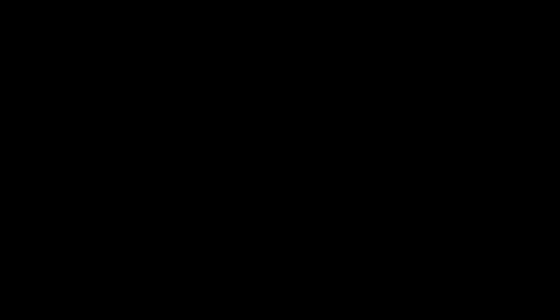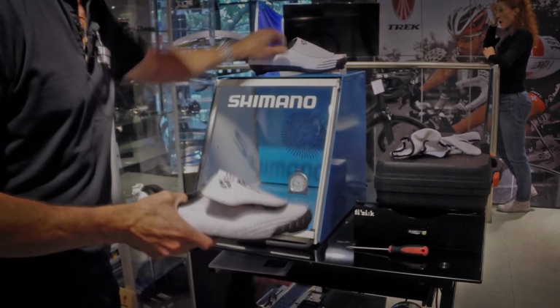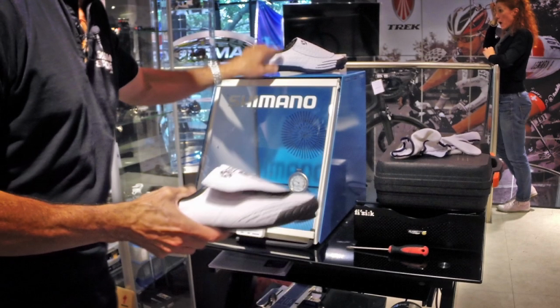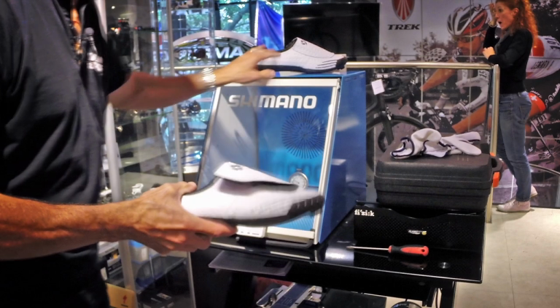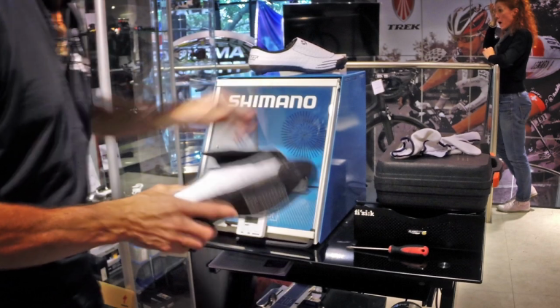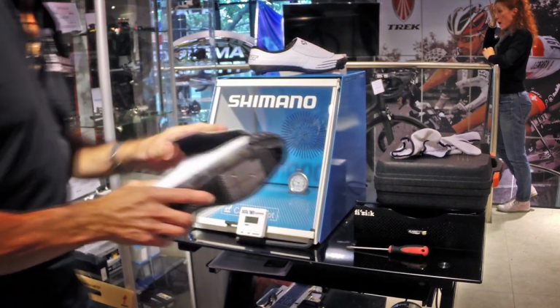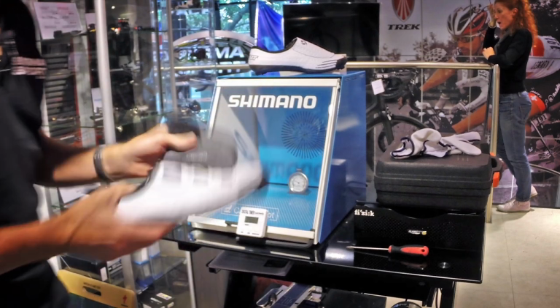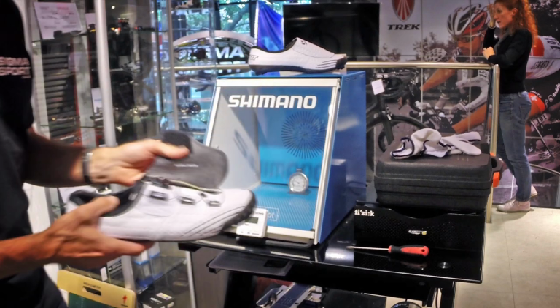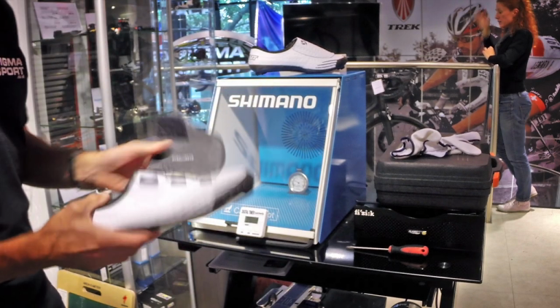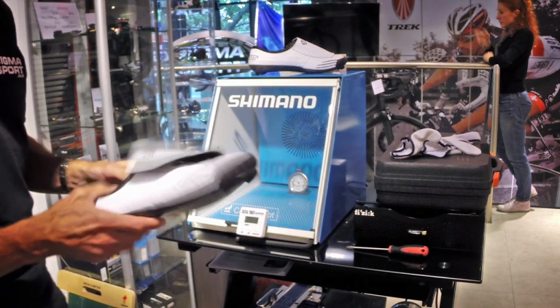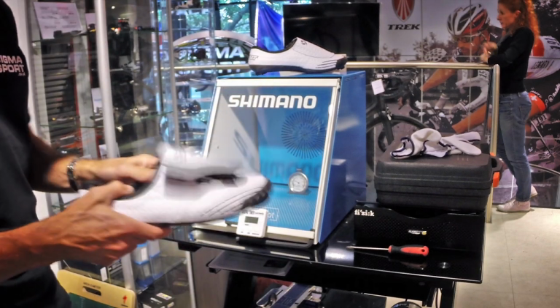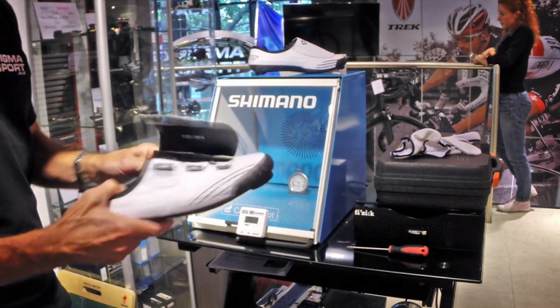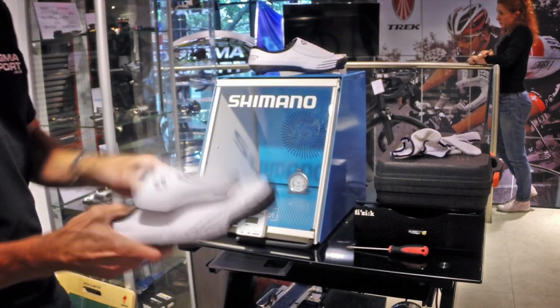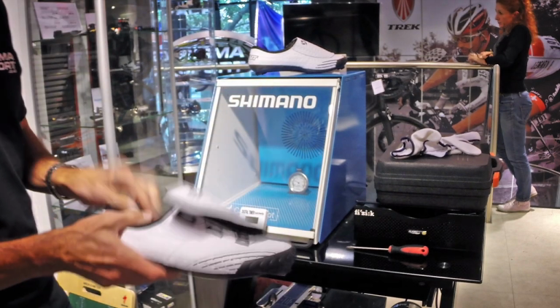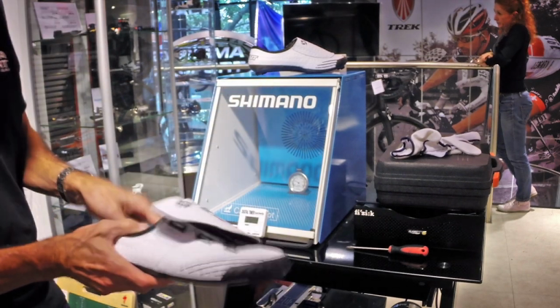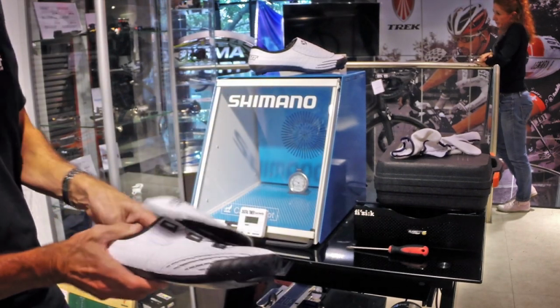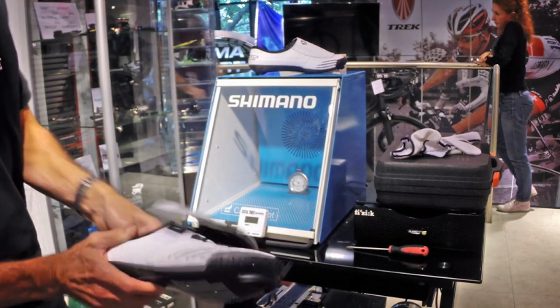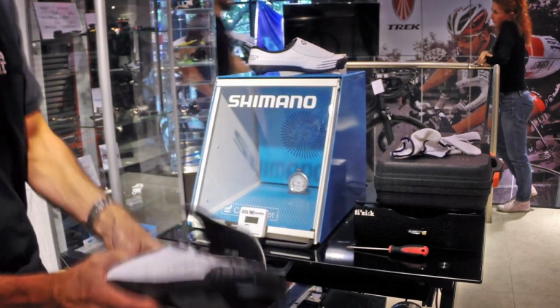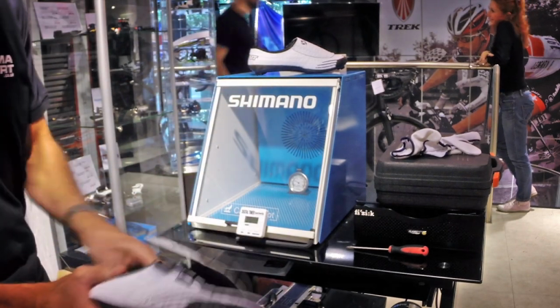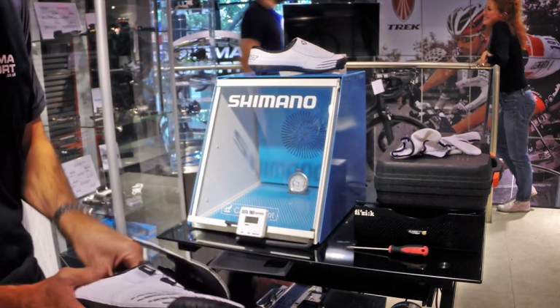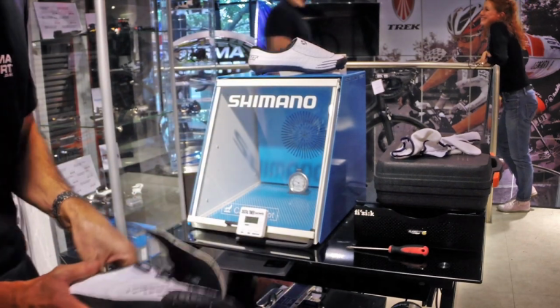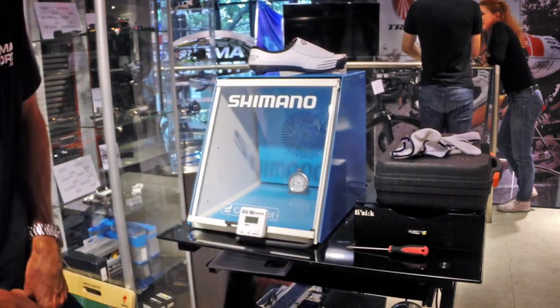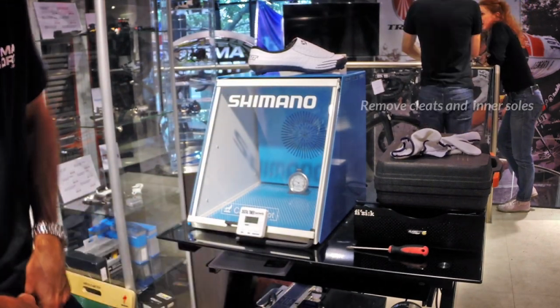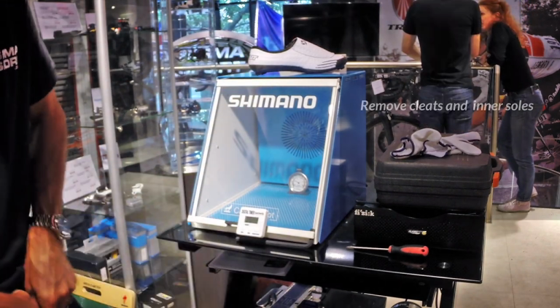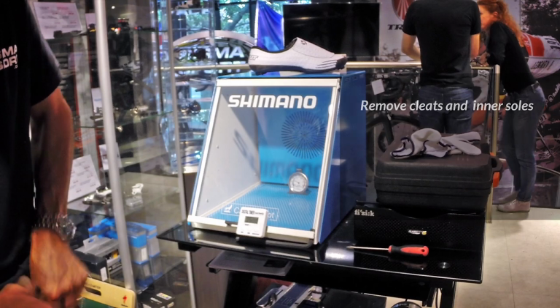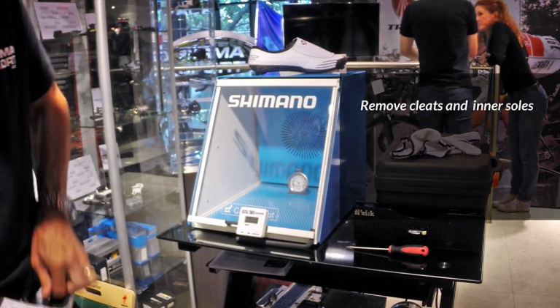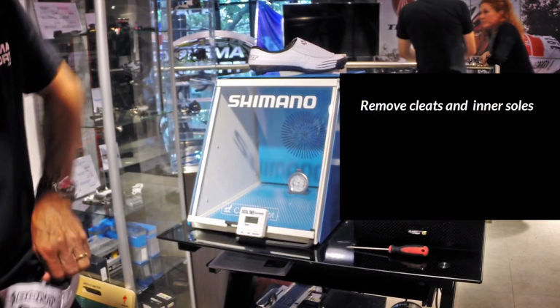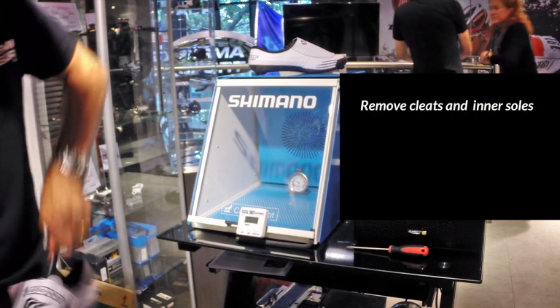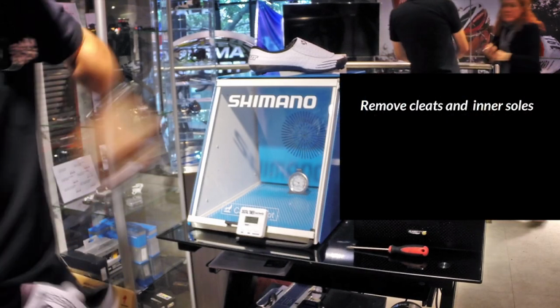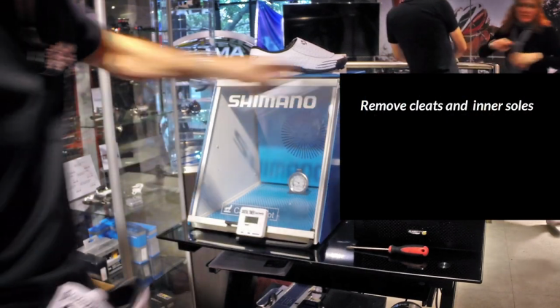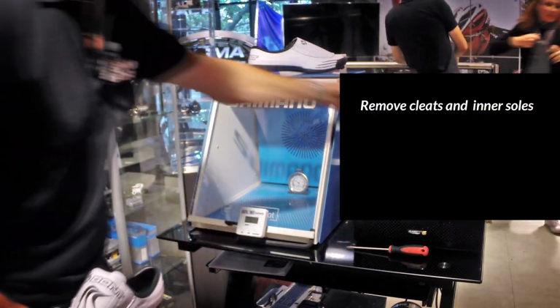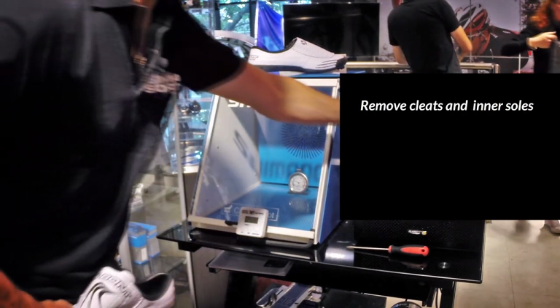Going into the heating process, you need to take the inner sole out.